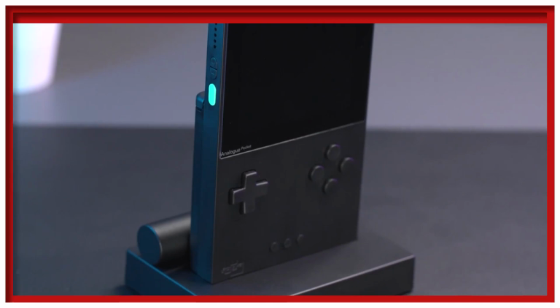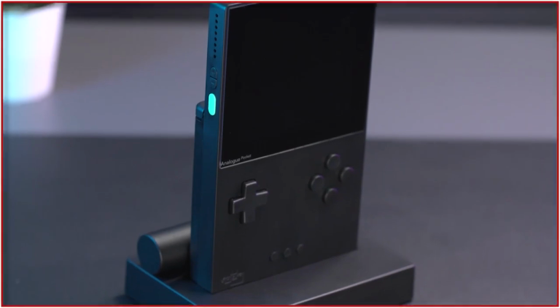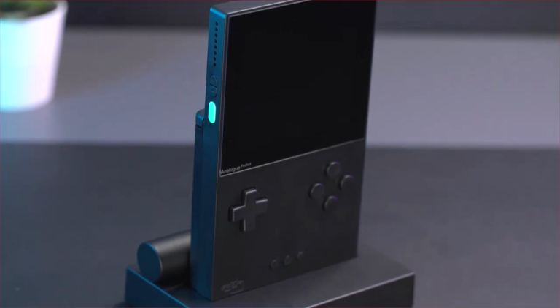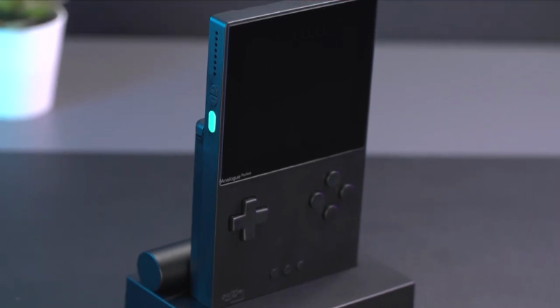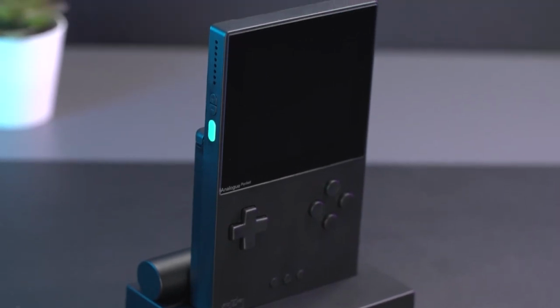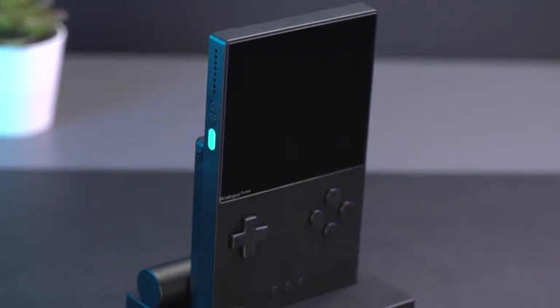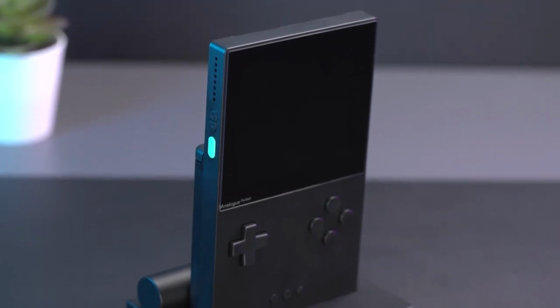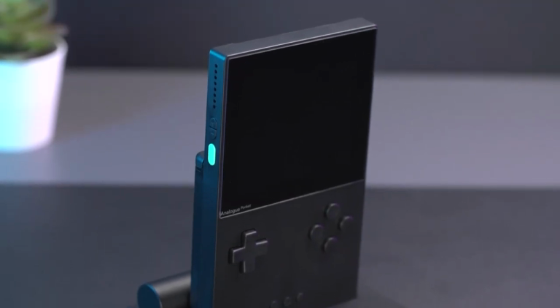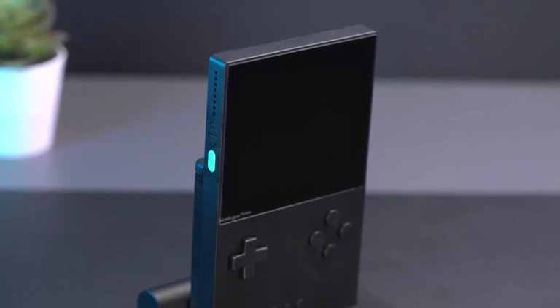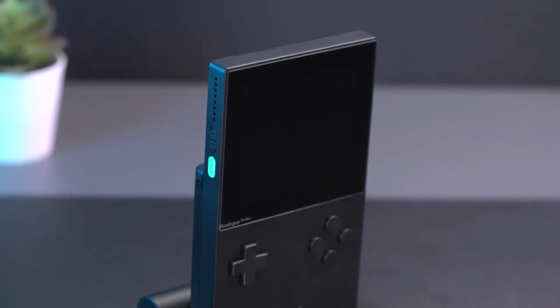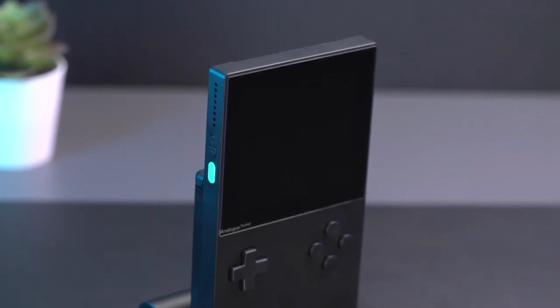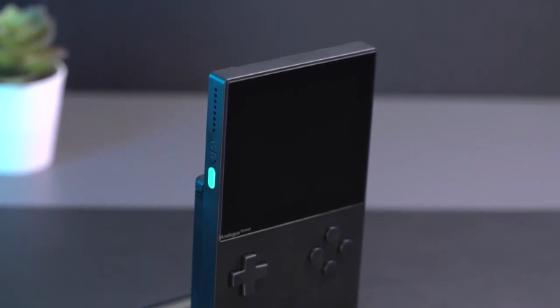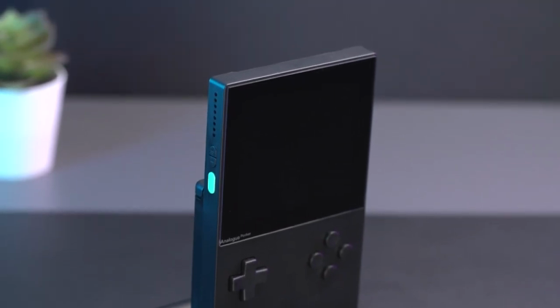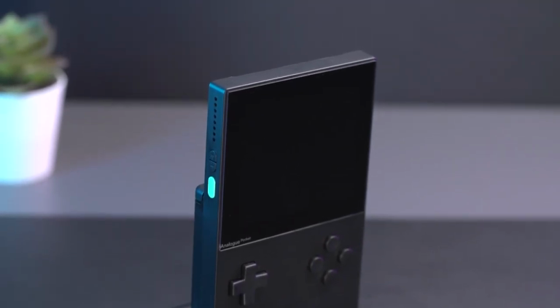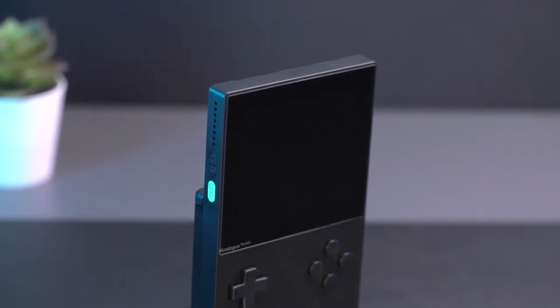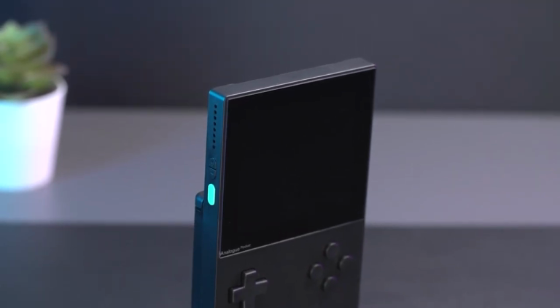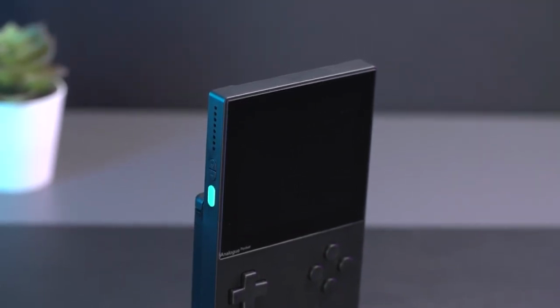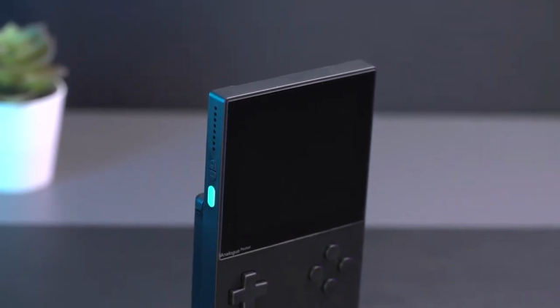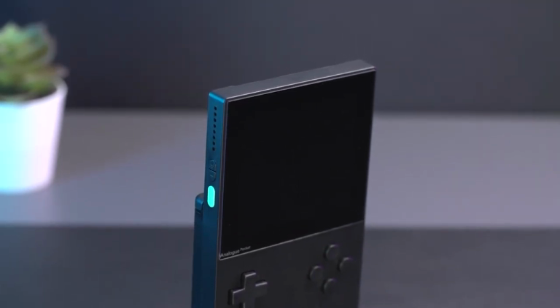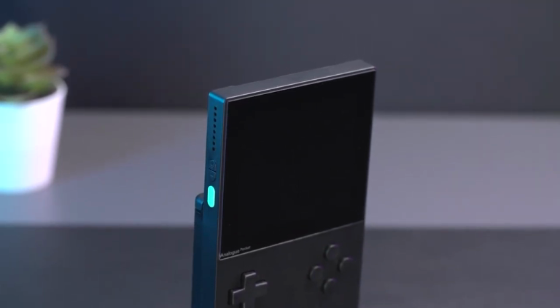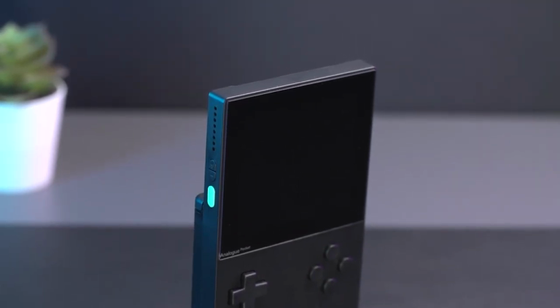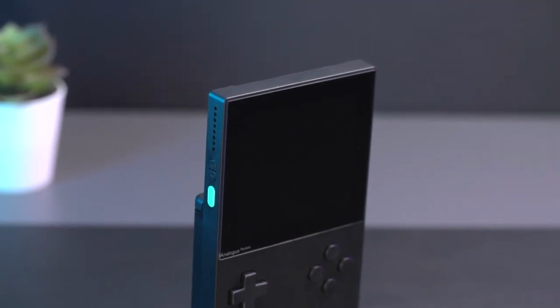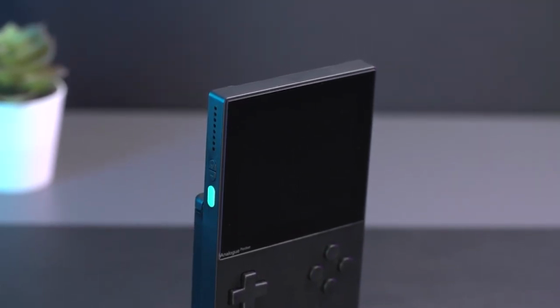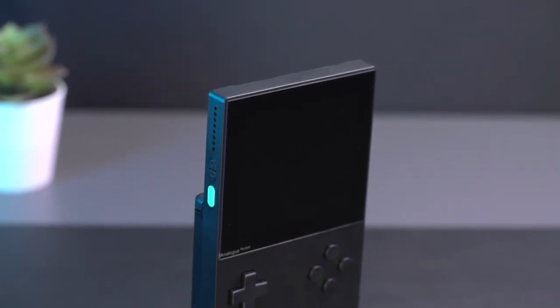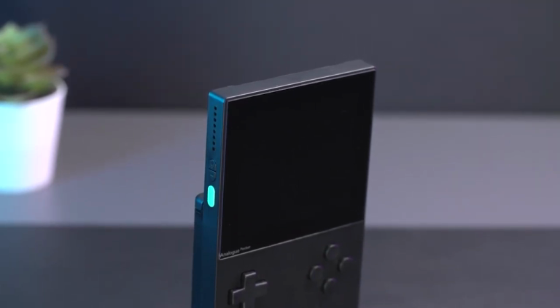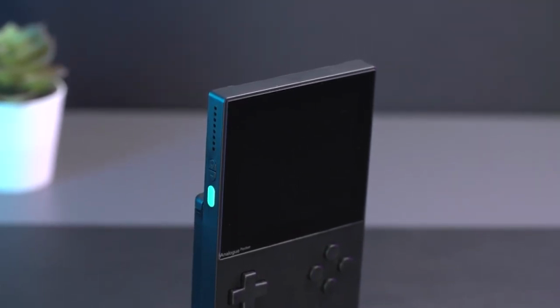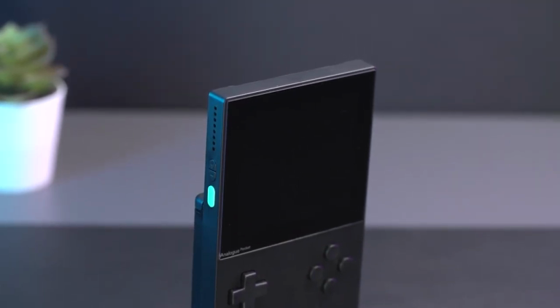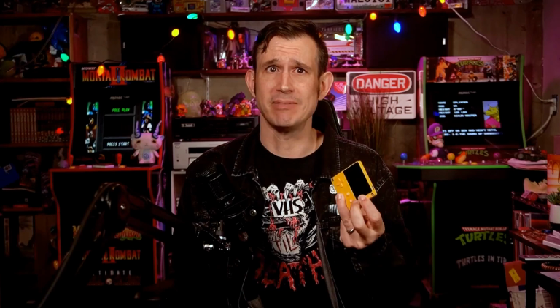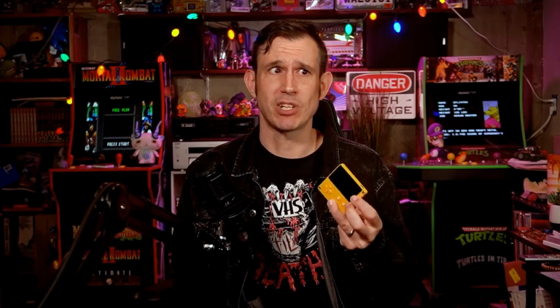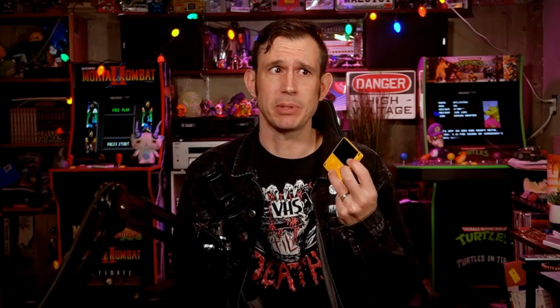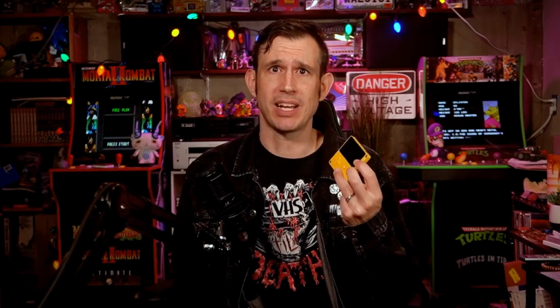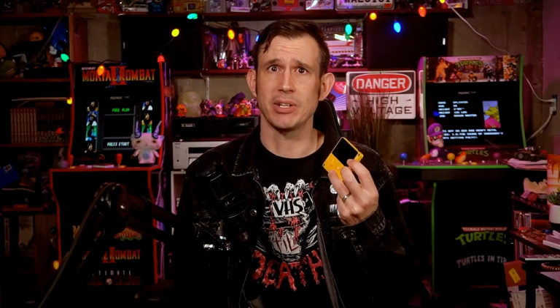For more retro-inspired tech, make sure to check out our review of the Analog Pocket or the Playdate.